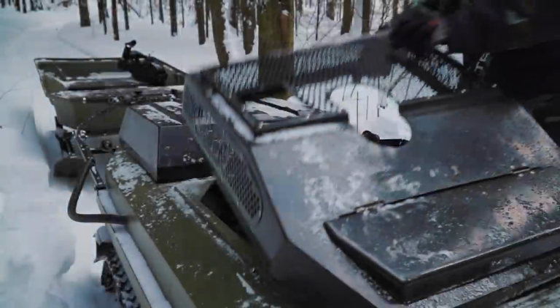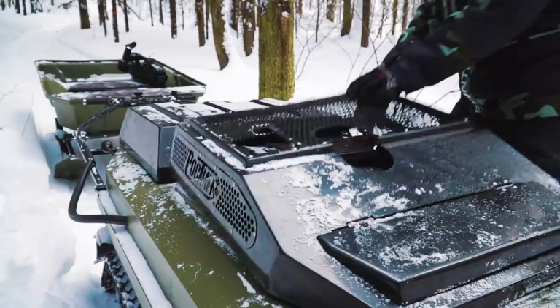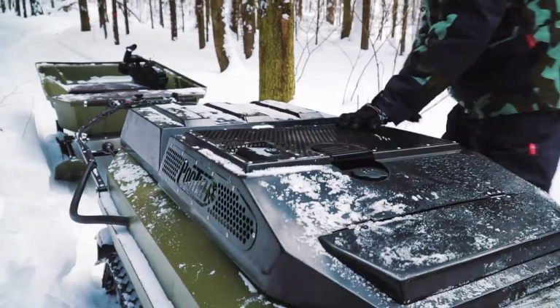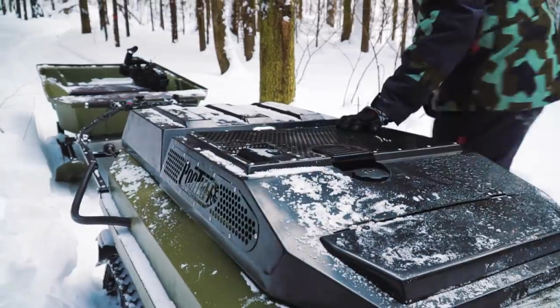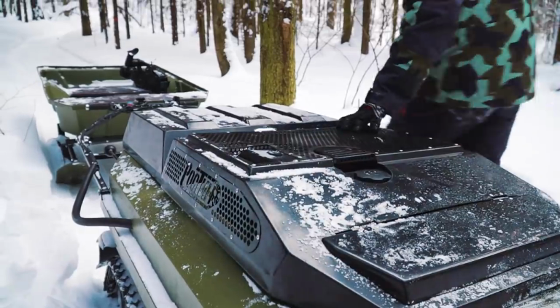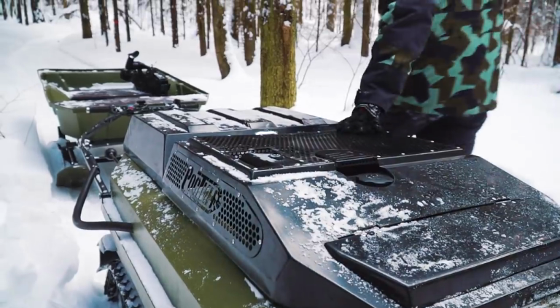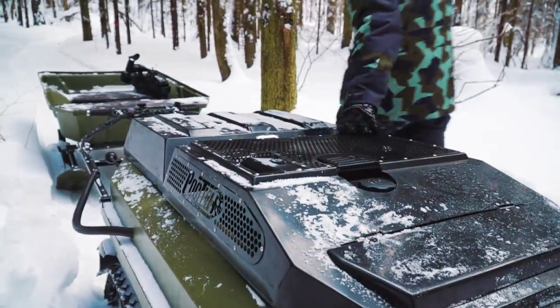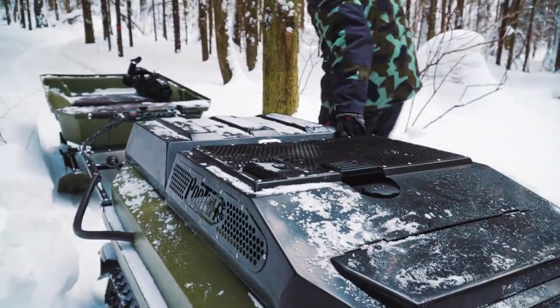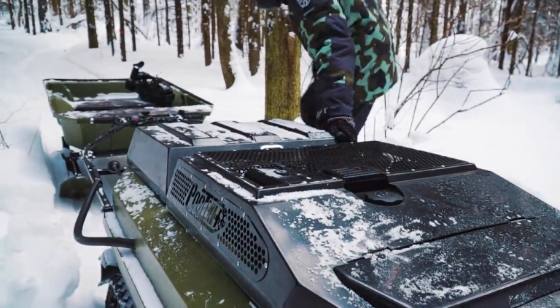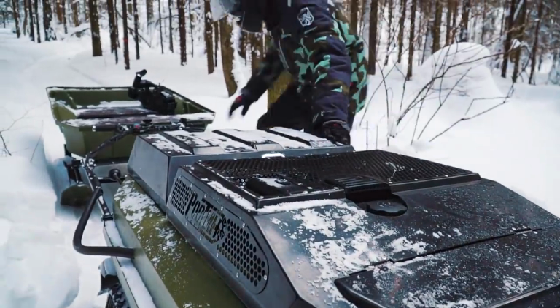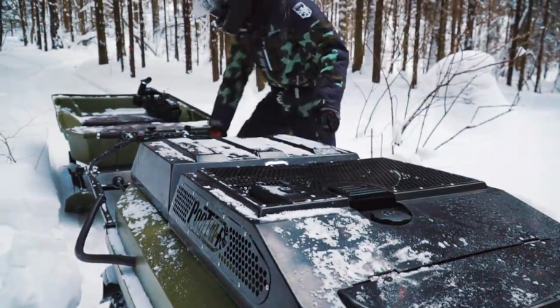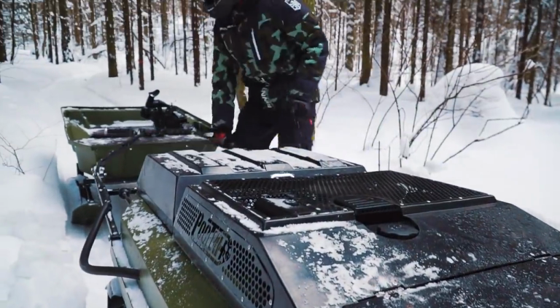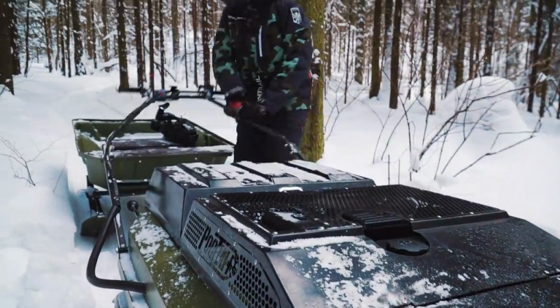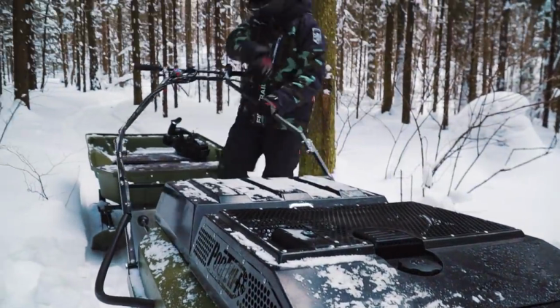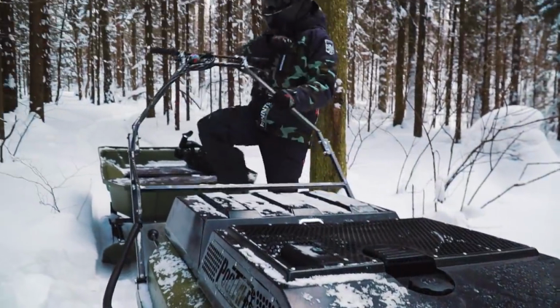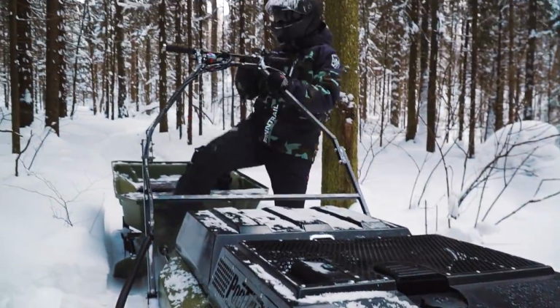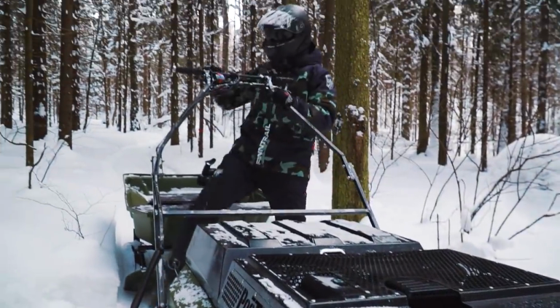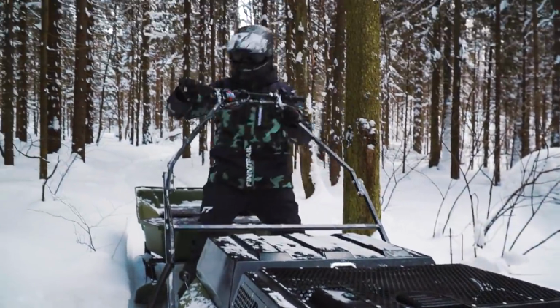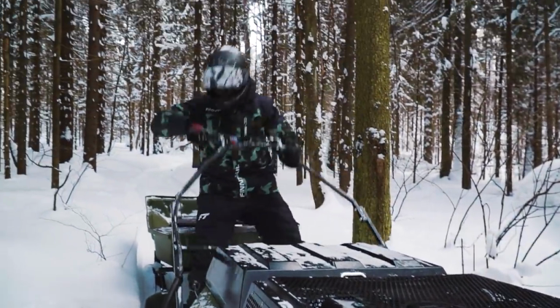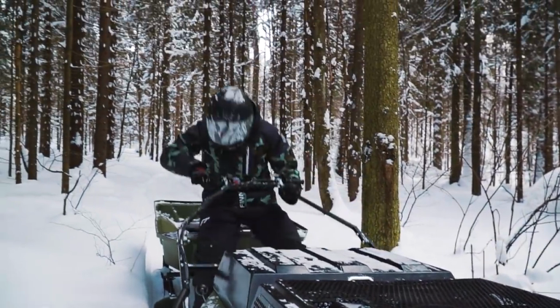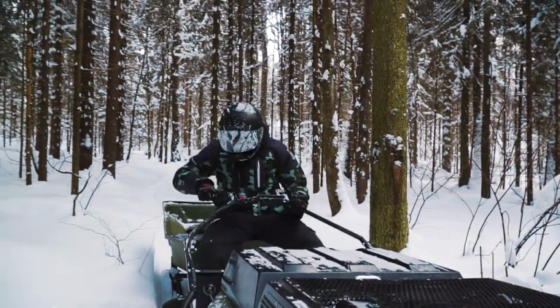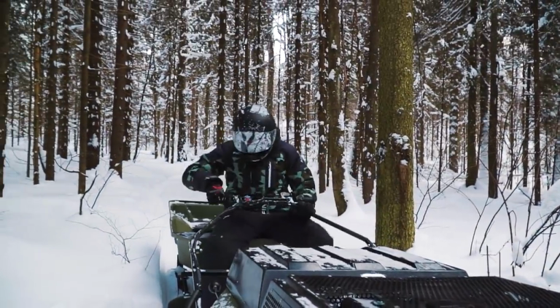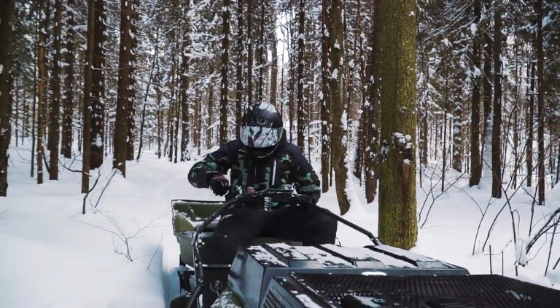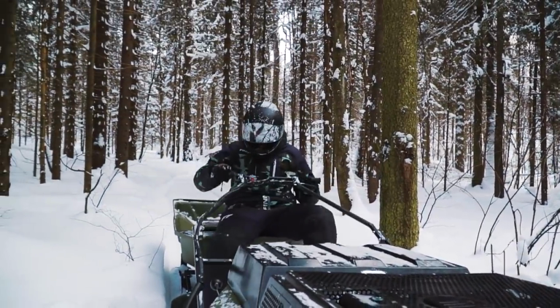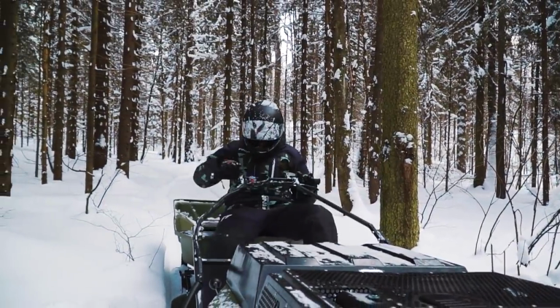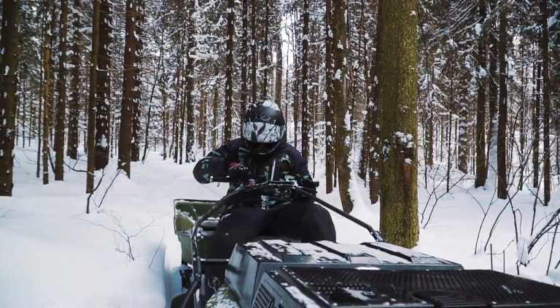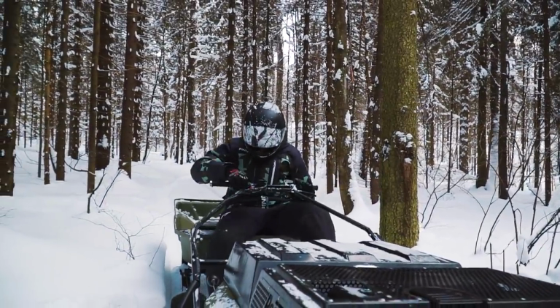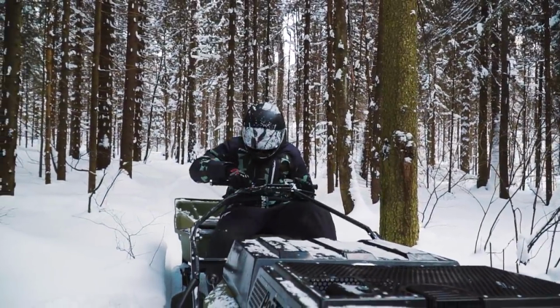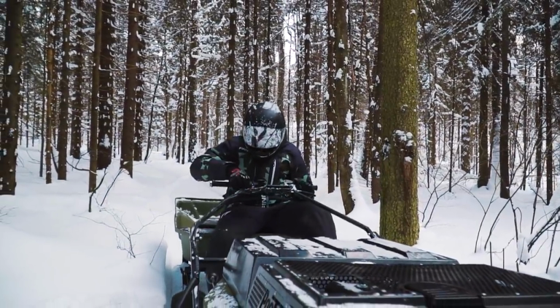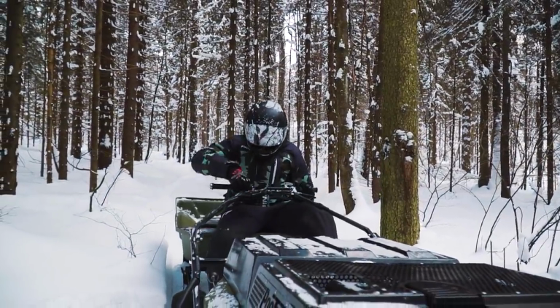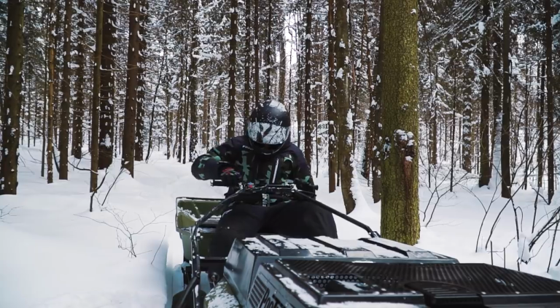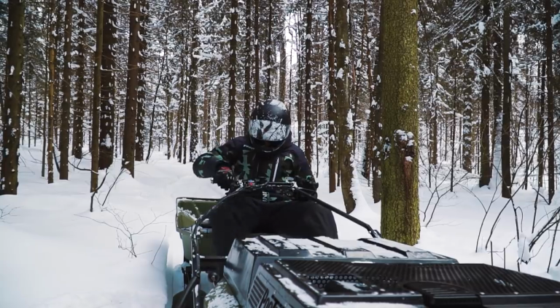Let's try to start the engine. The Chinese Lifan engine is suitable for use in frosty weather, down to minus 30 degrees Celsius.